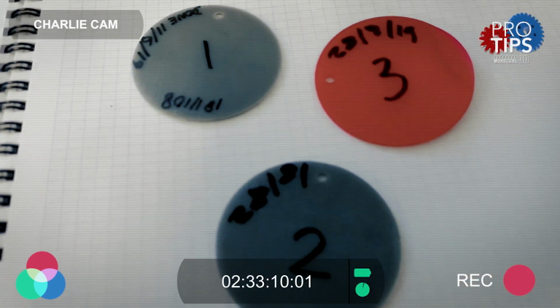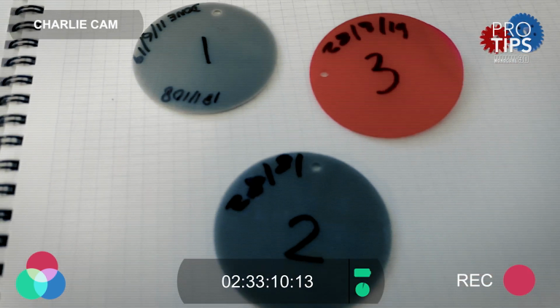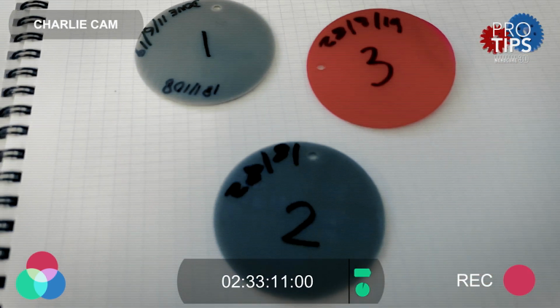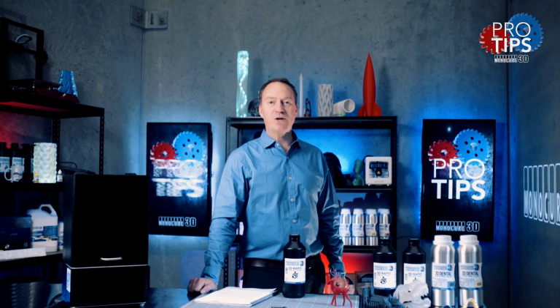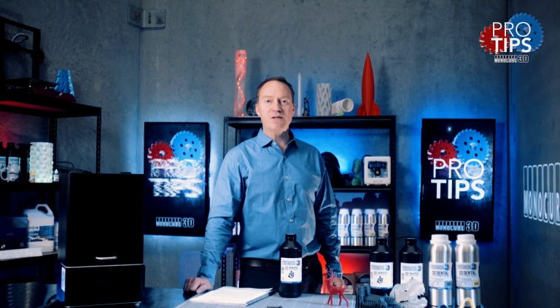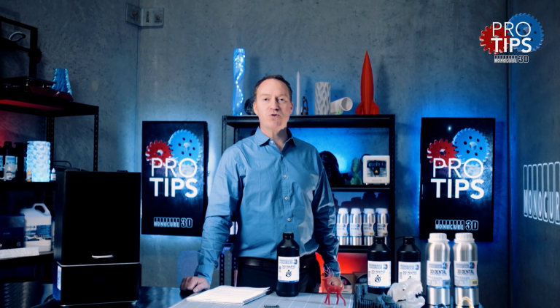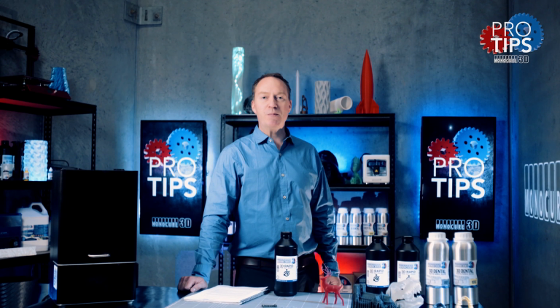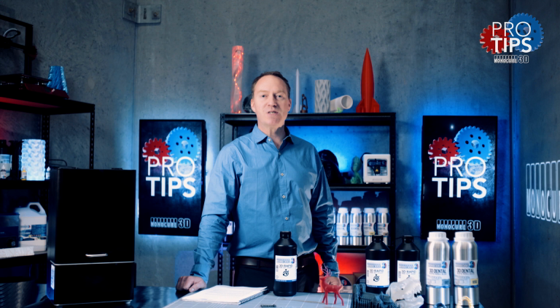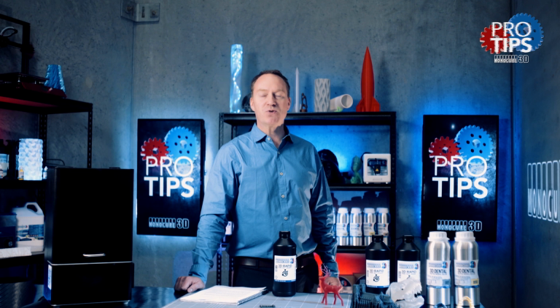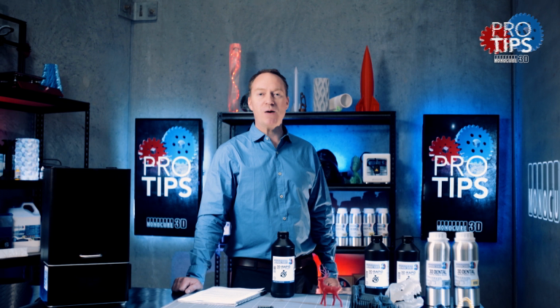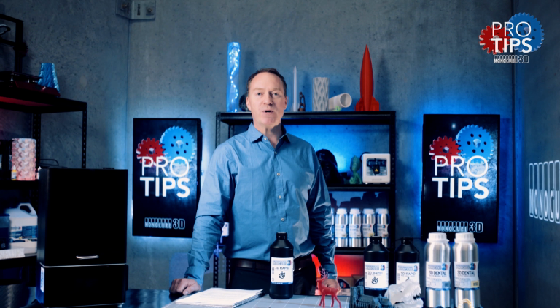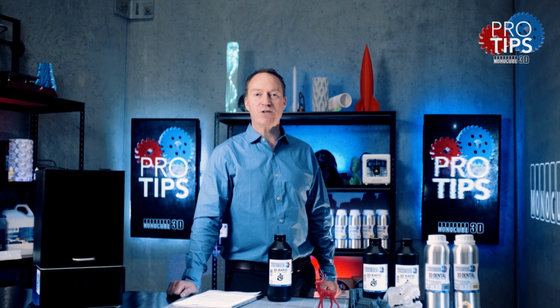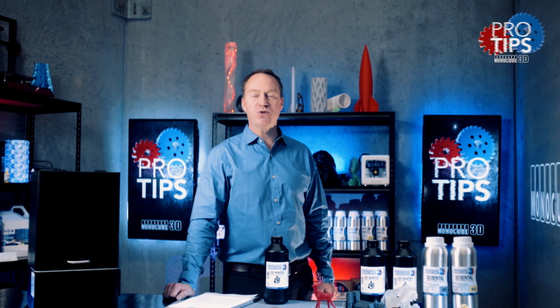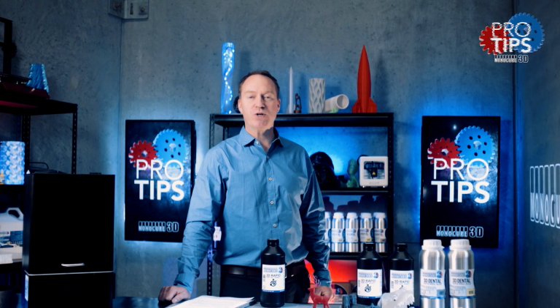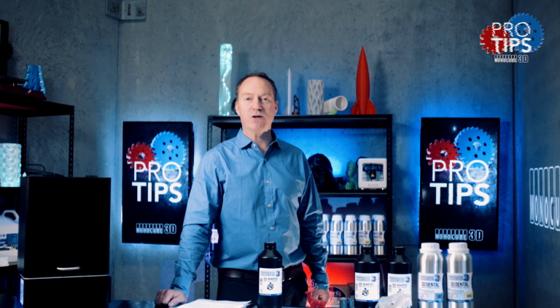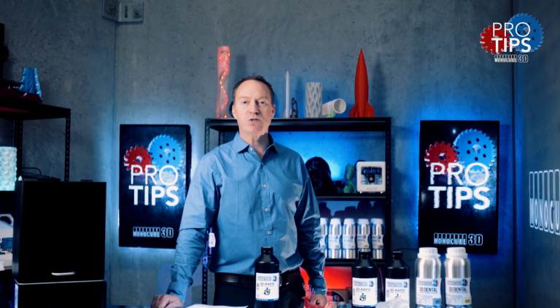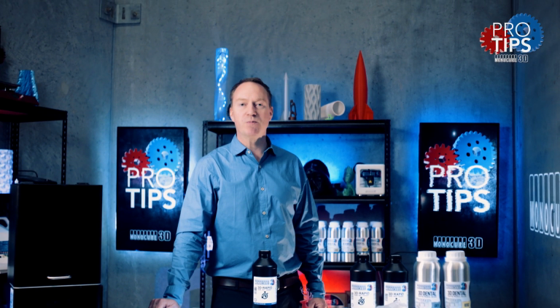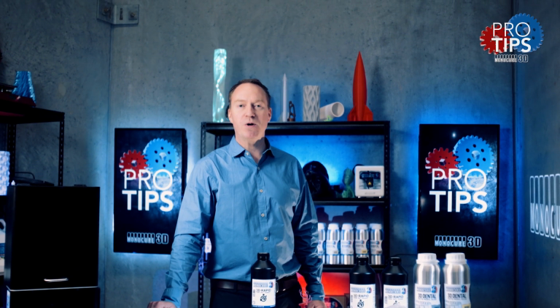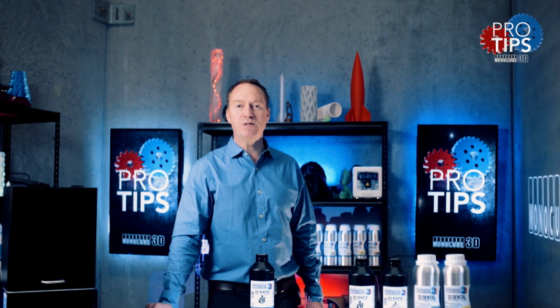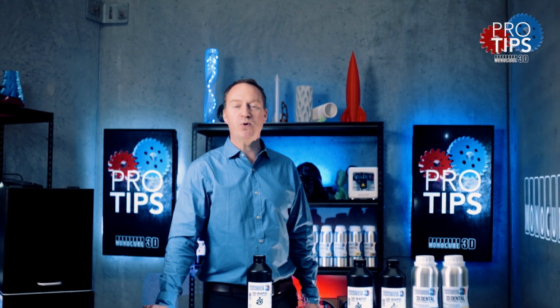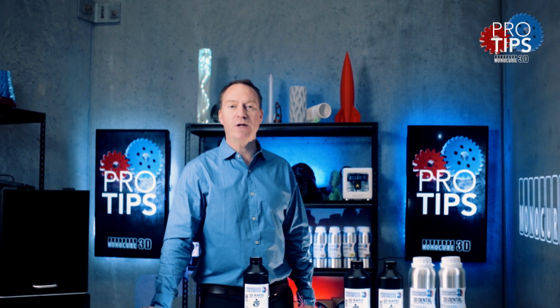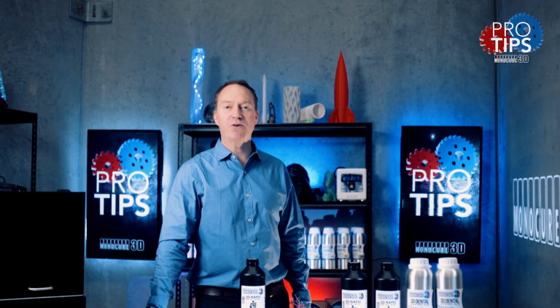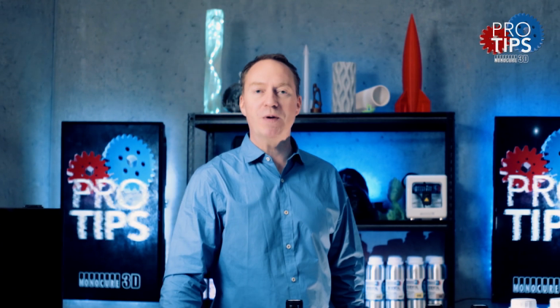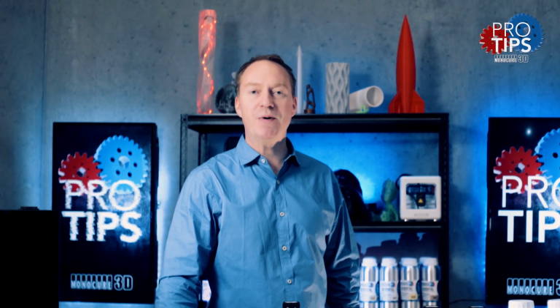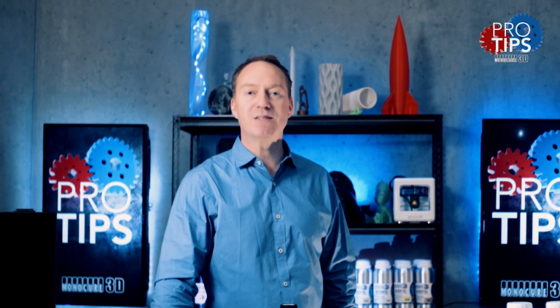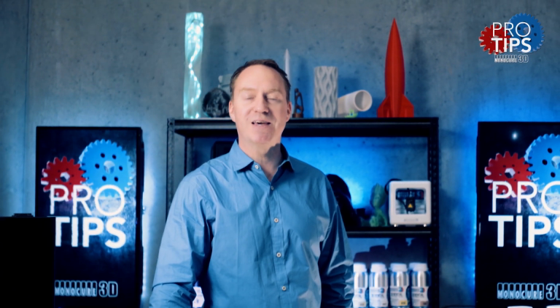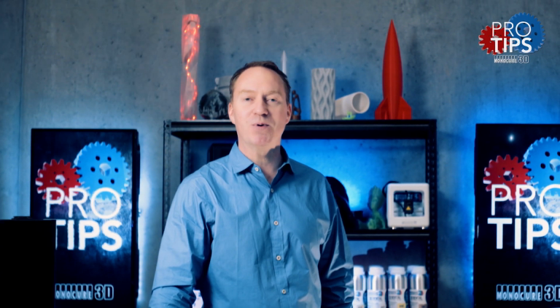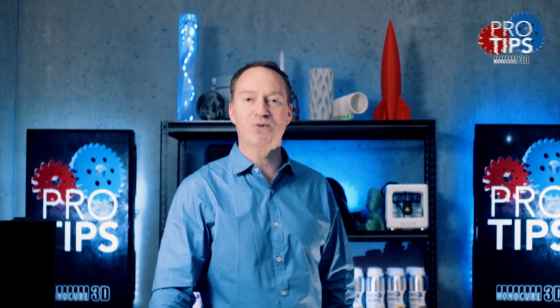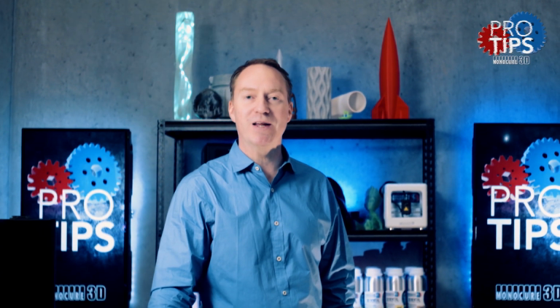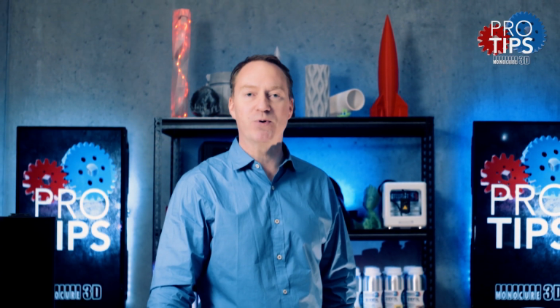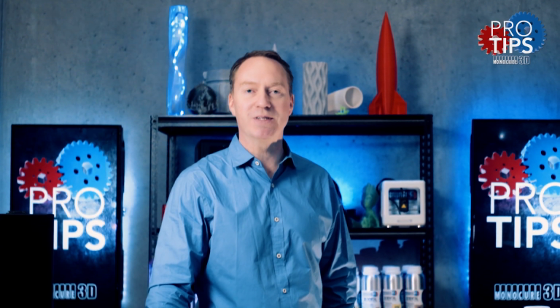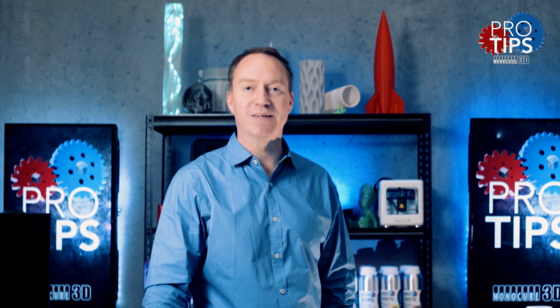Thanks for watching guys. Remember to subscribe to our social channels but most importantly remember to keep on 3D printing.